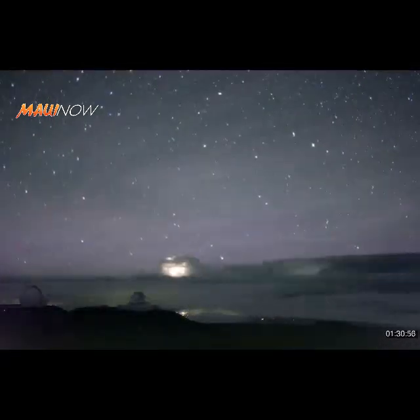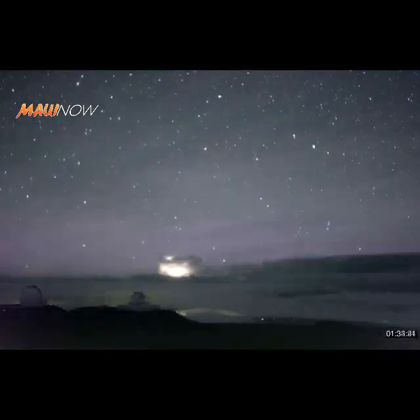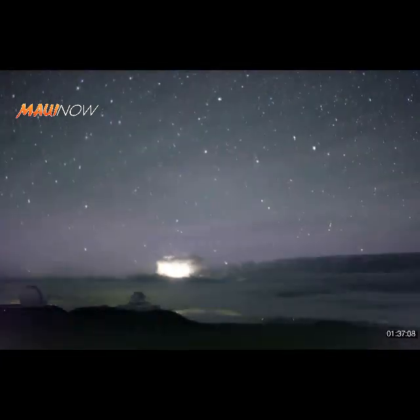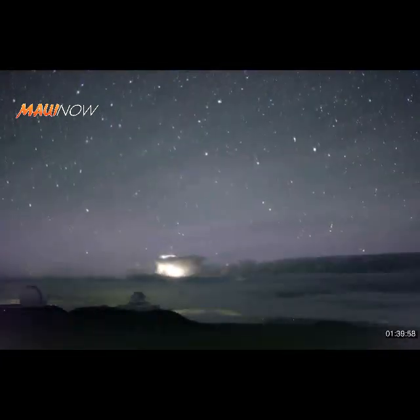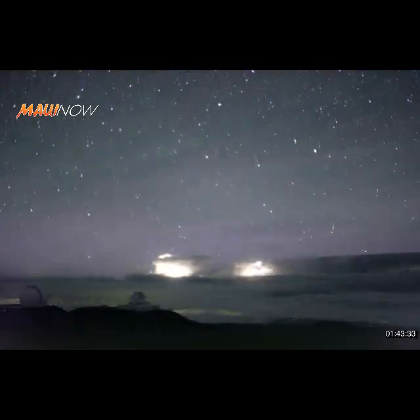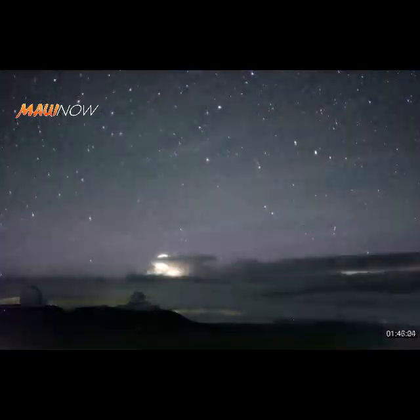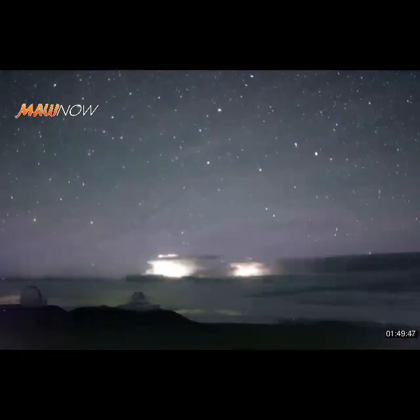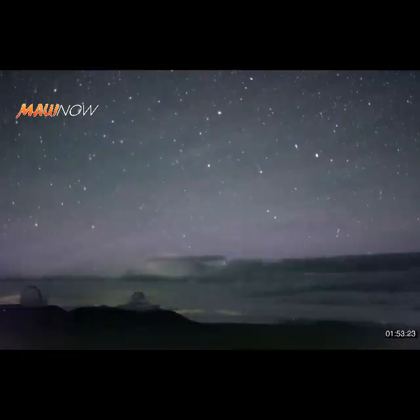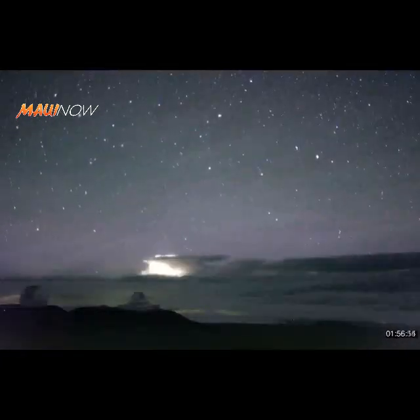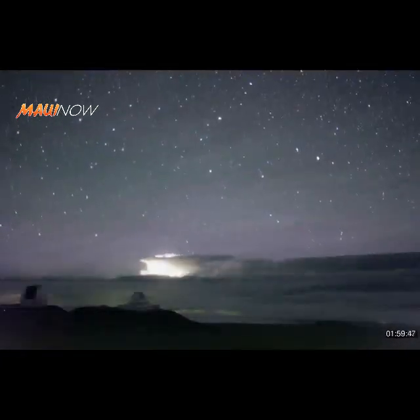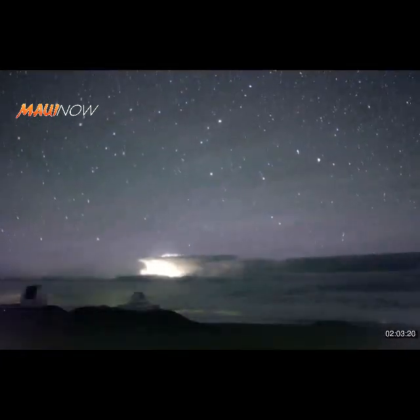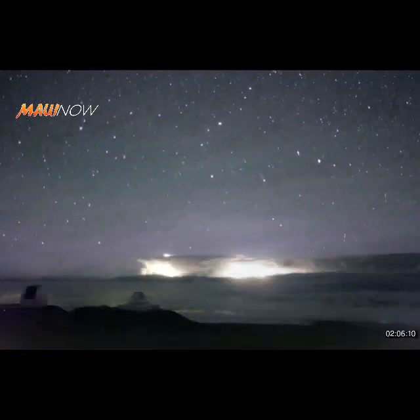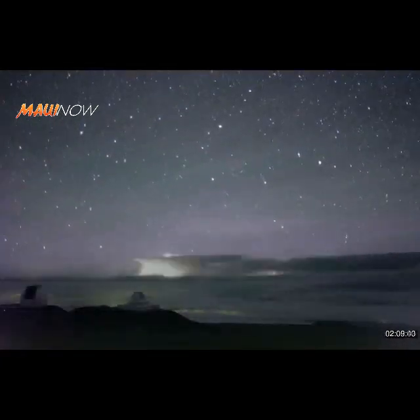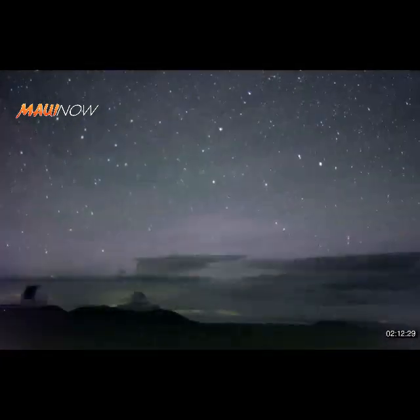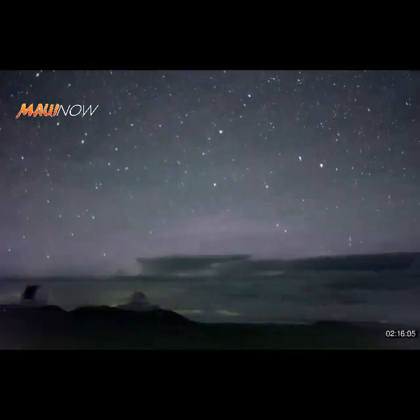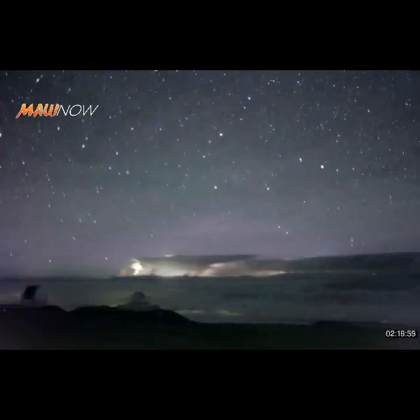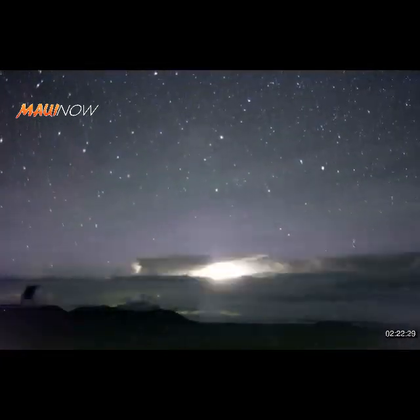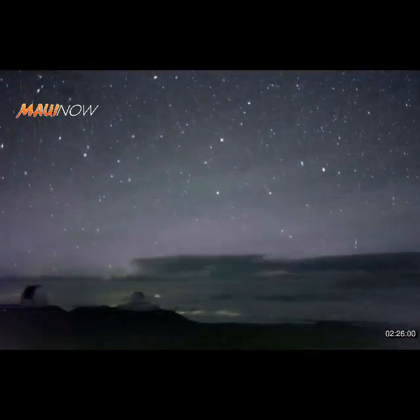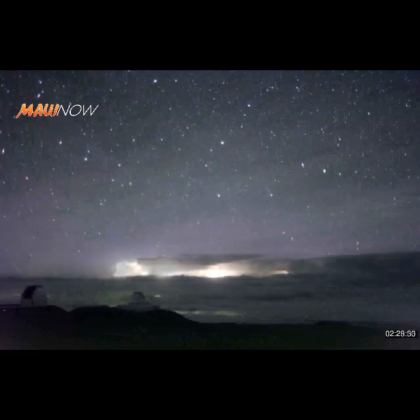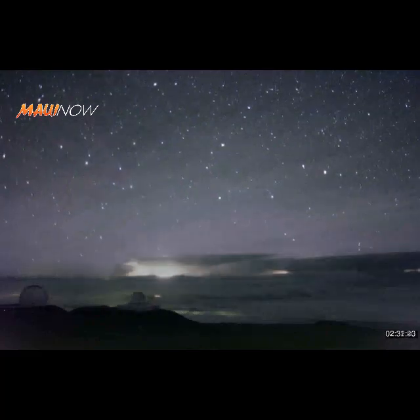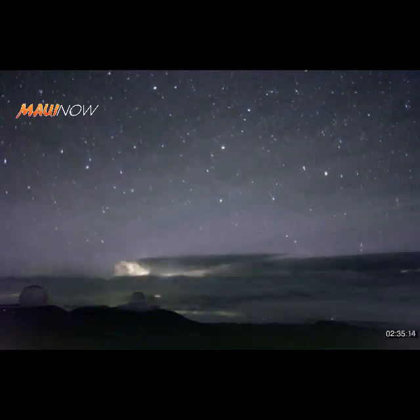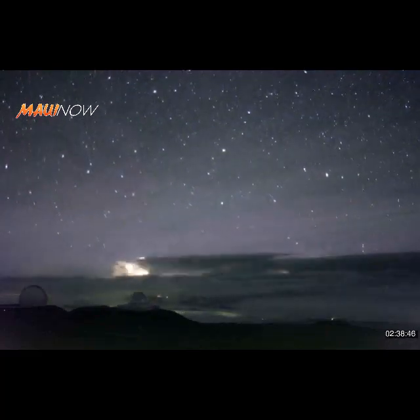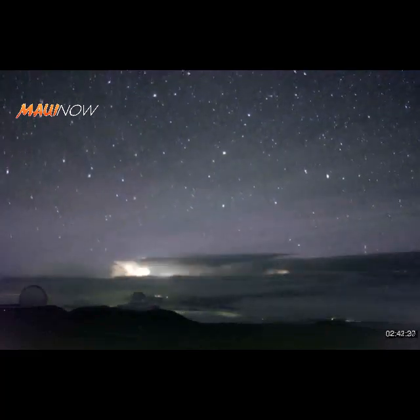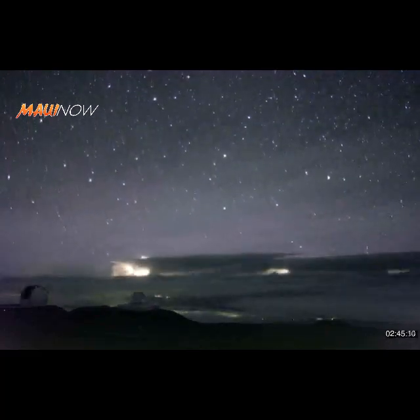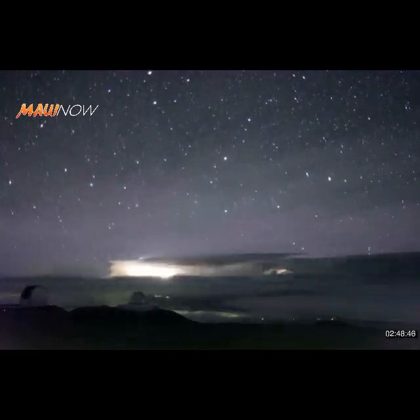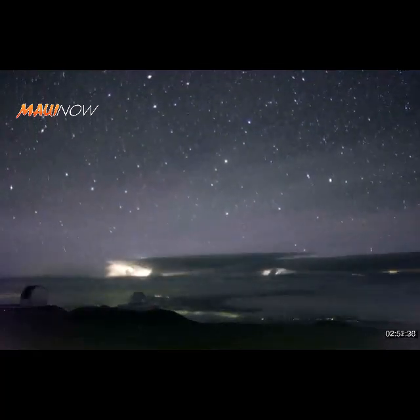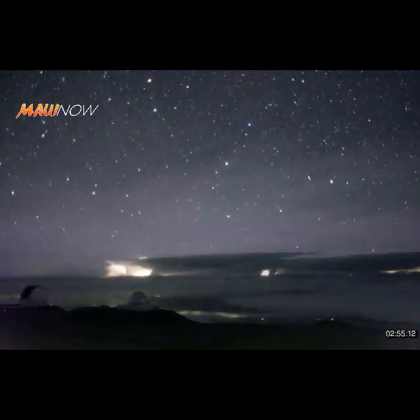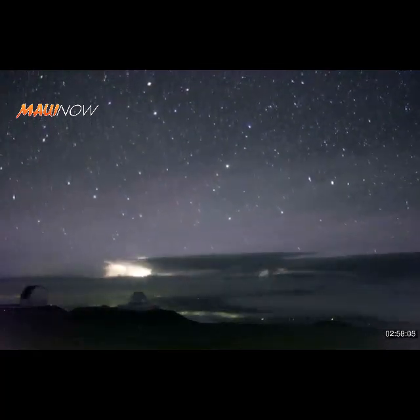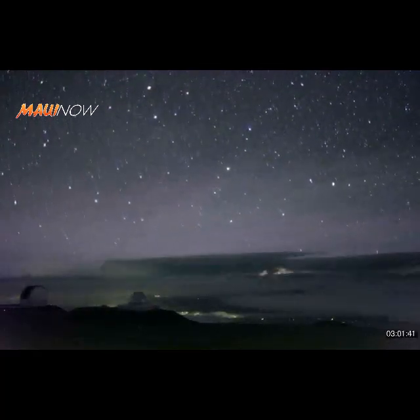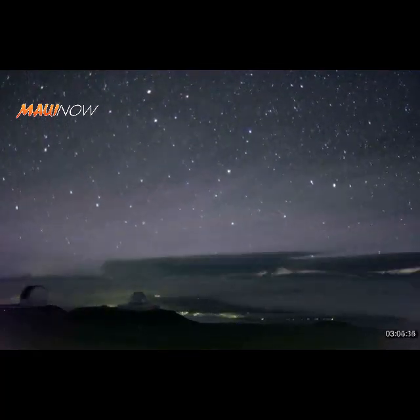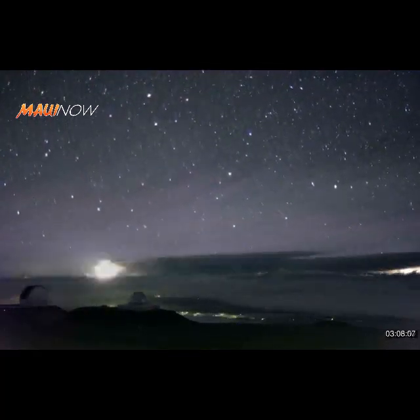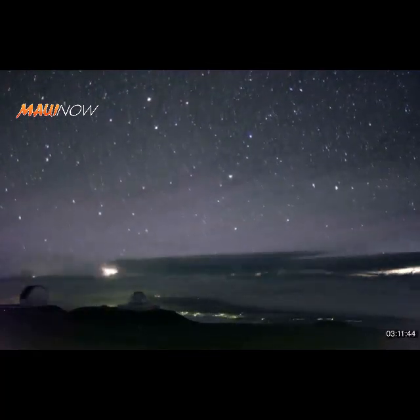The upper atmospheric lightning, sometimes called lightning sprites or upward lightning, occurs well above the altitudes of normal lightning in storm clouds.